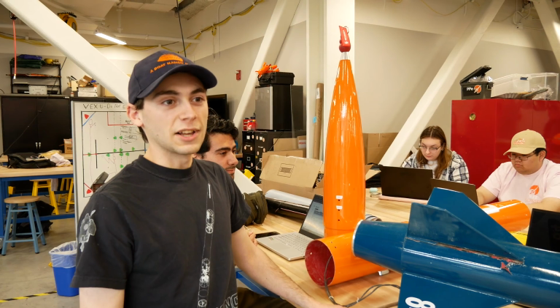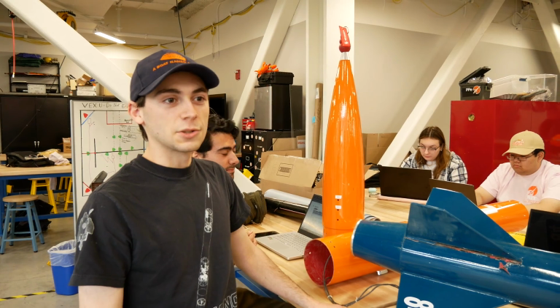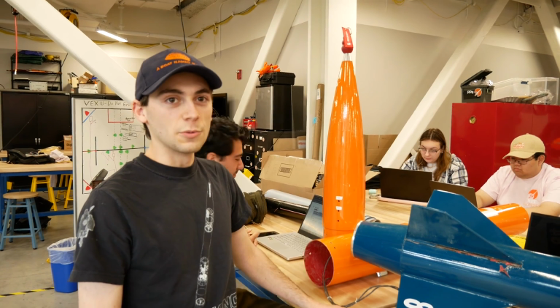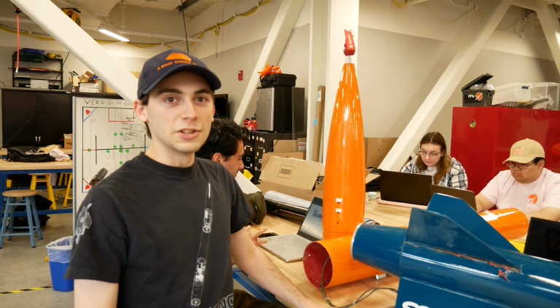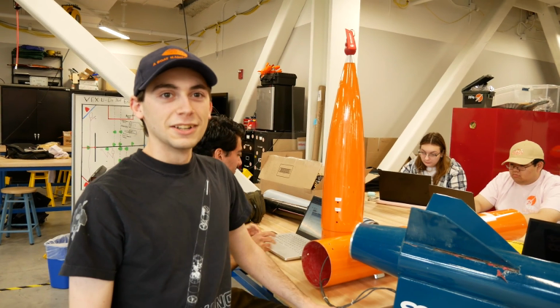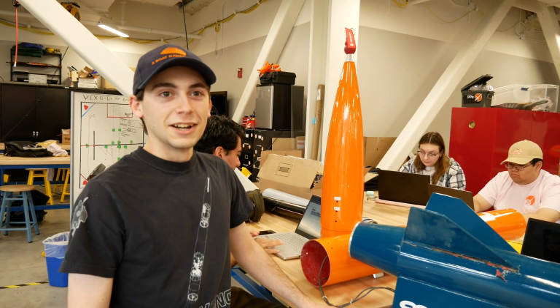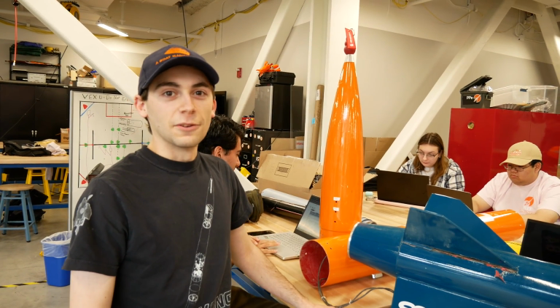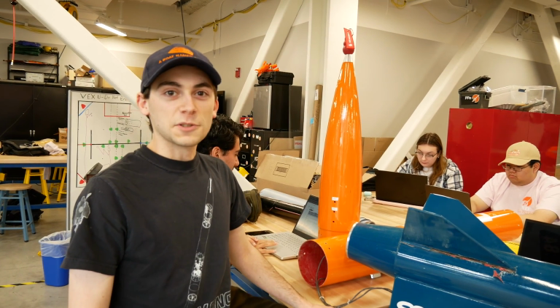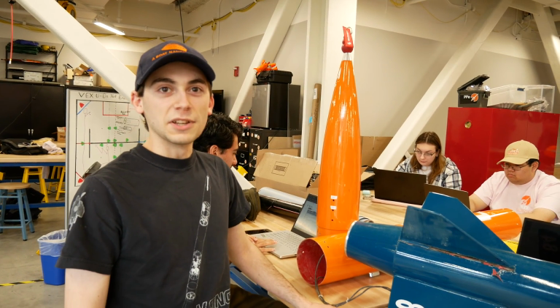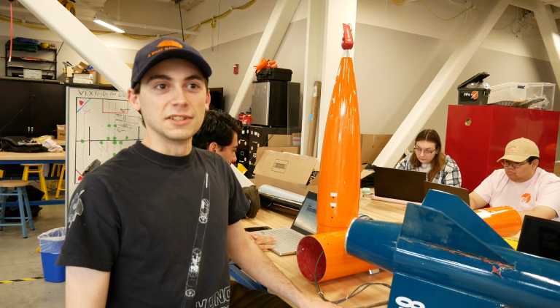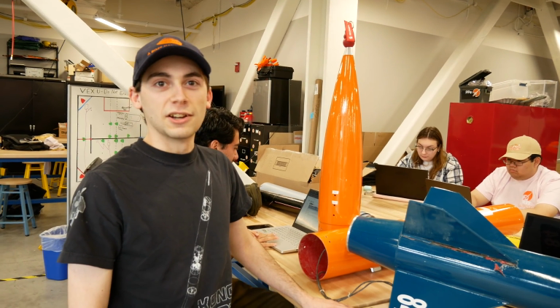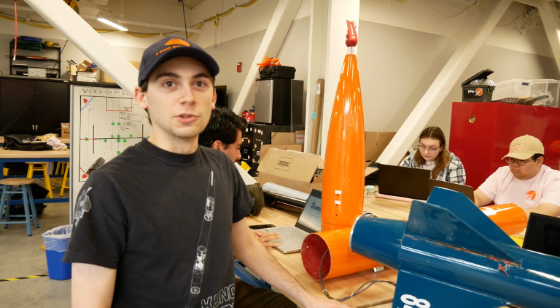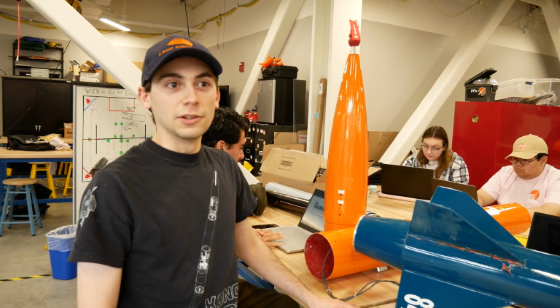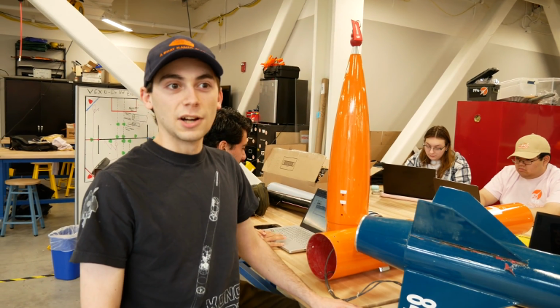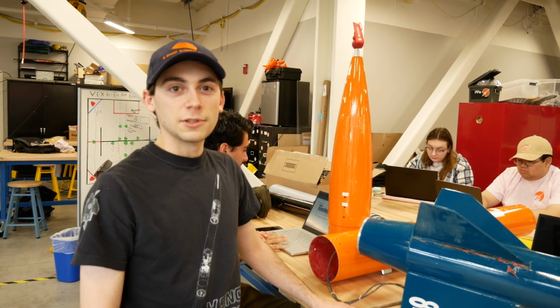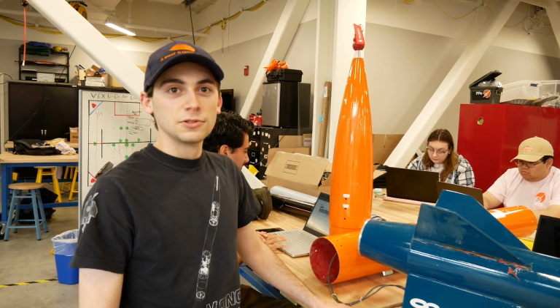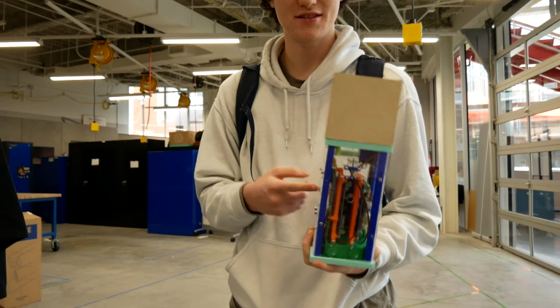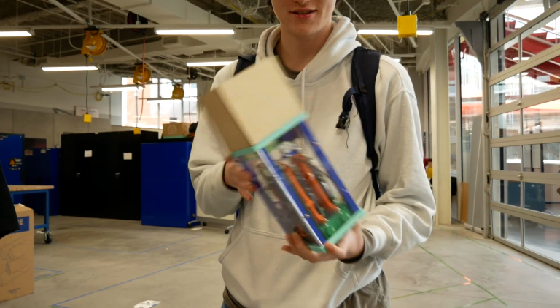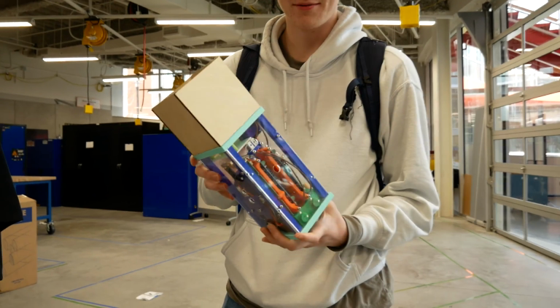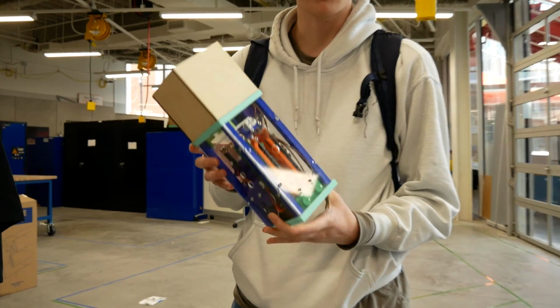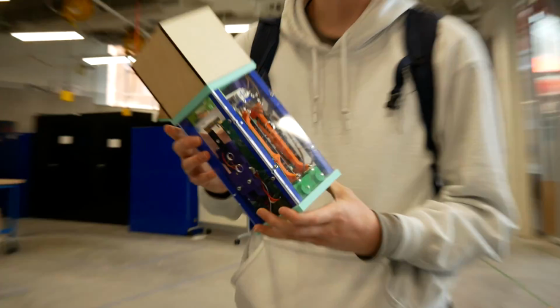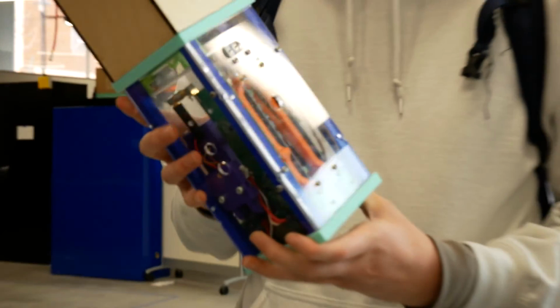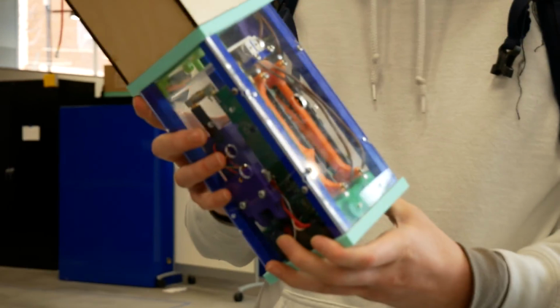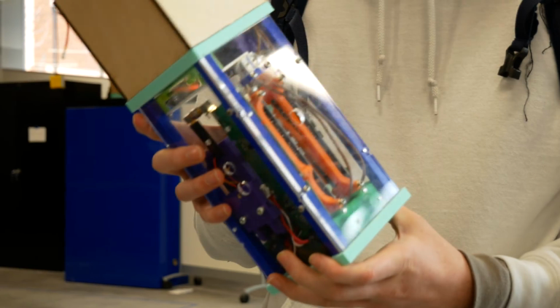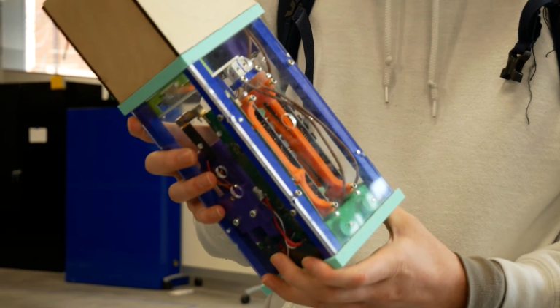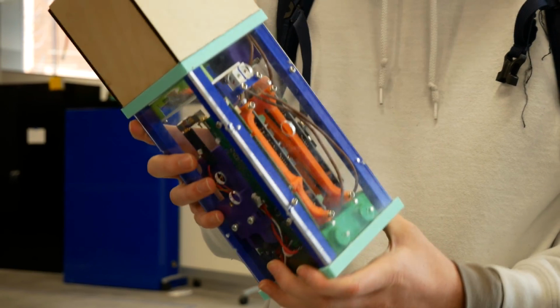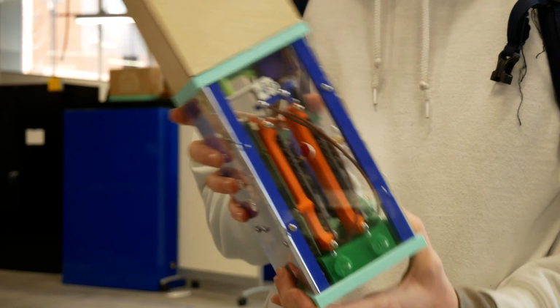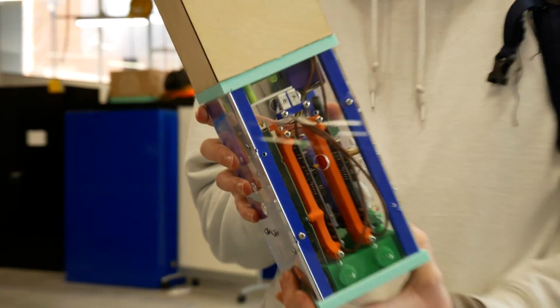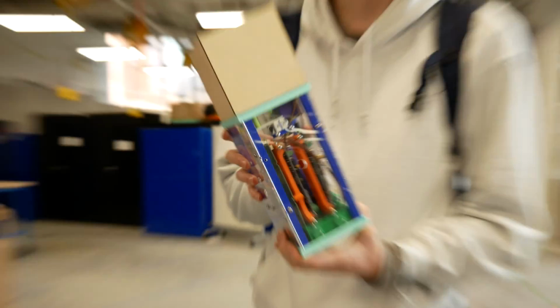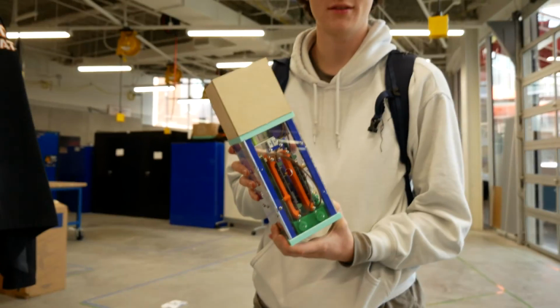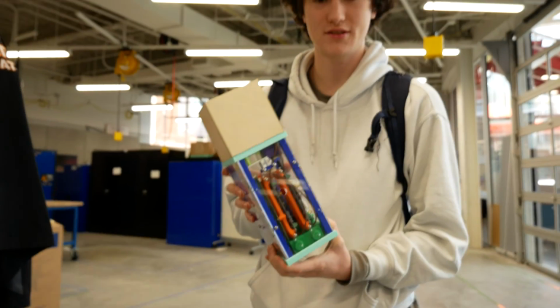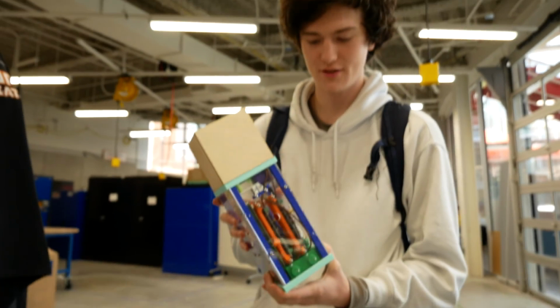Last year we won first place in the international payload competition. This is a model of the payload that we're going to be flying this year.